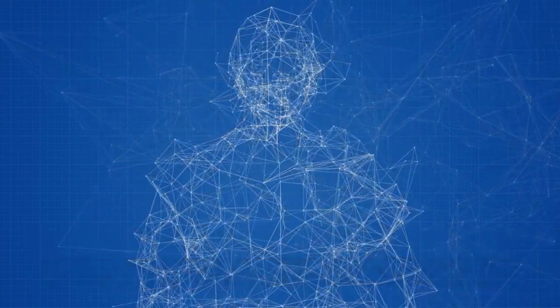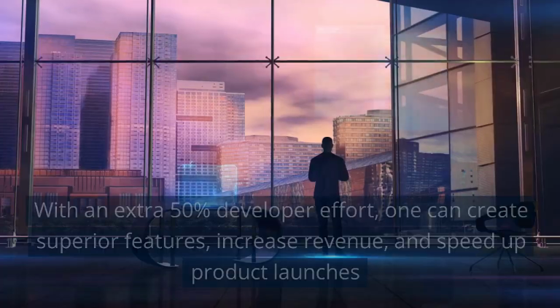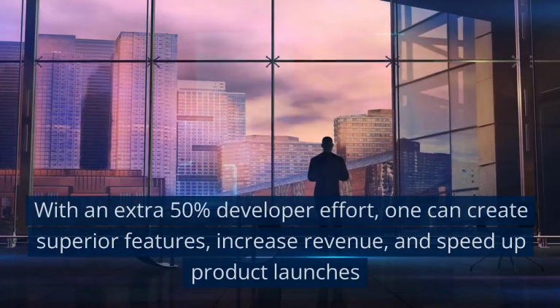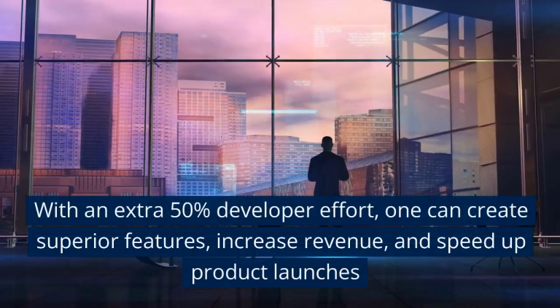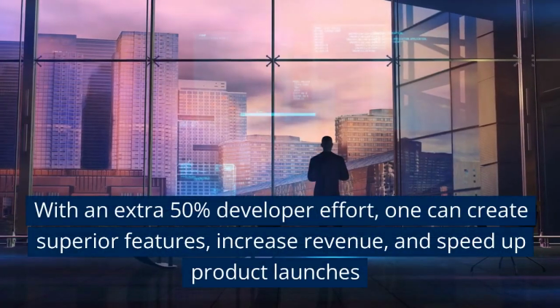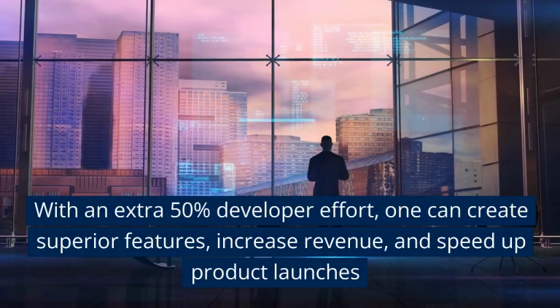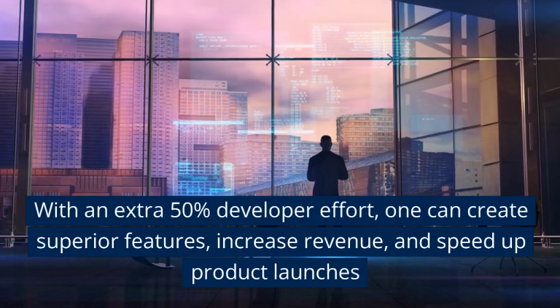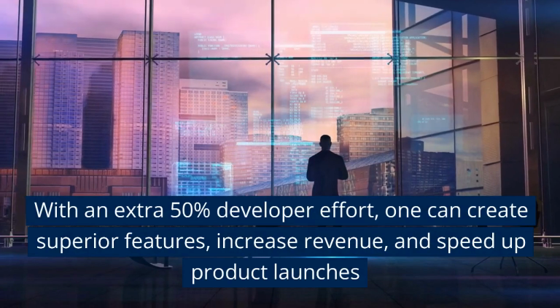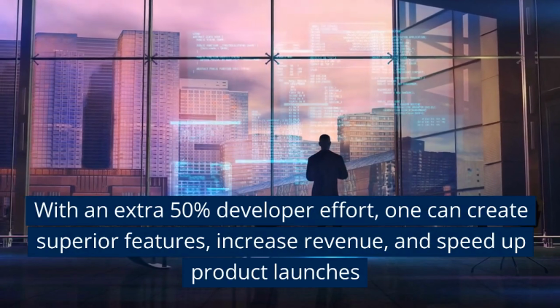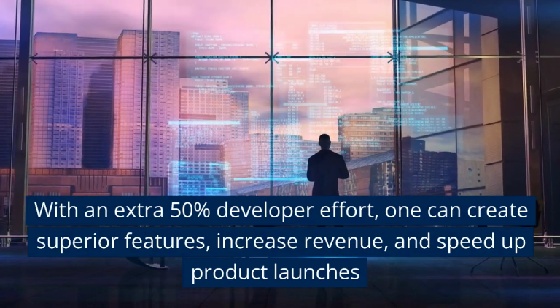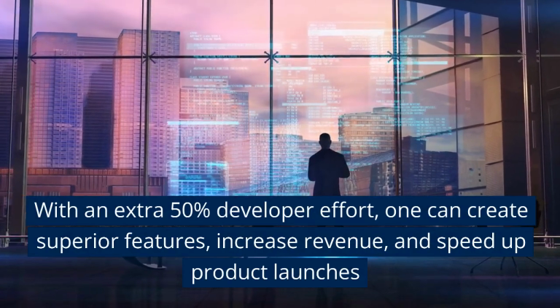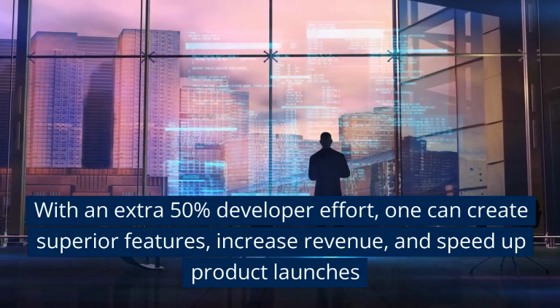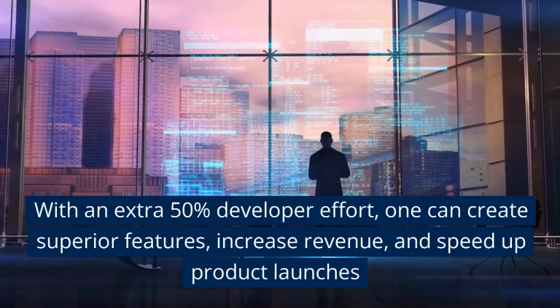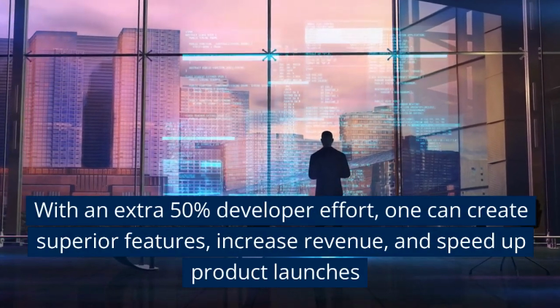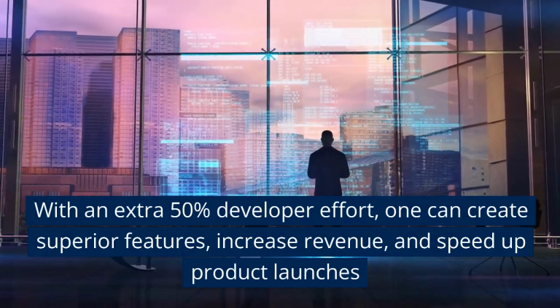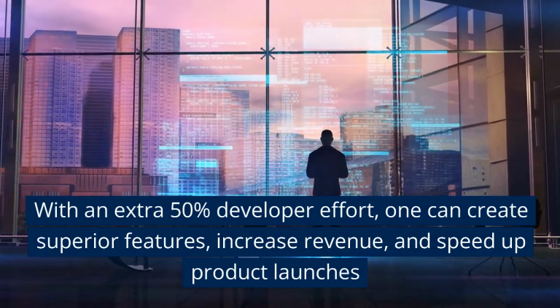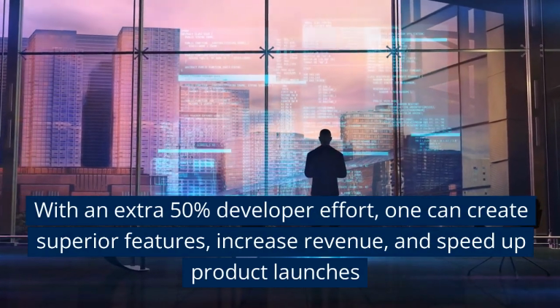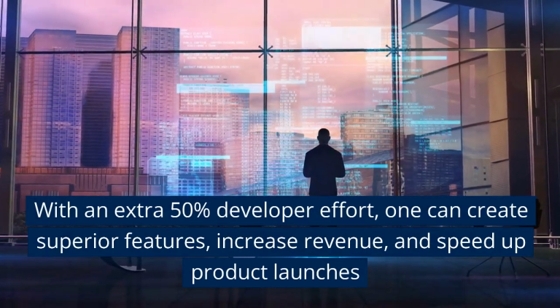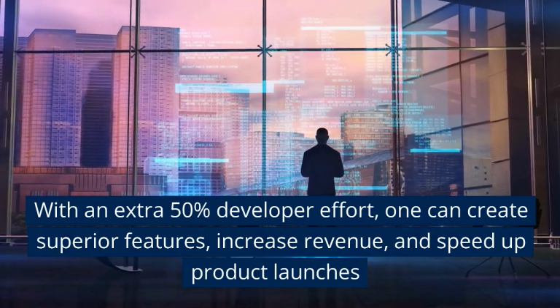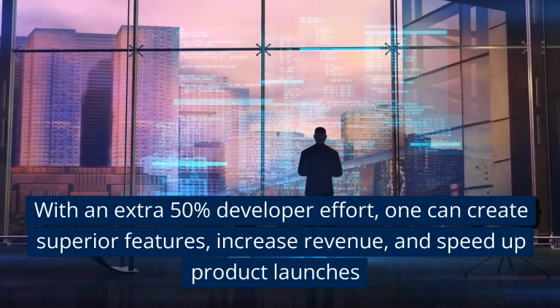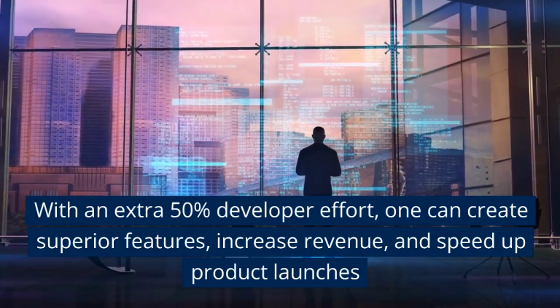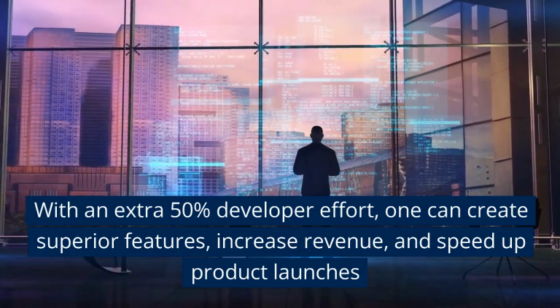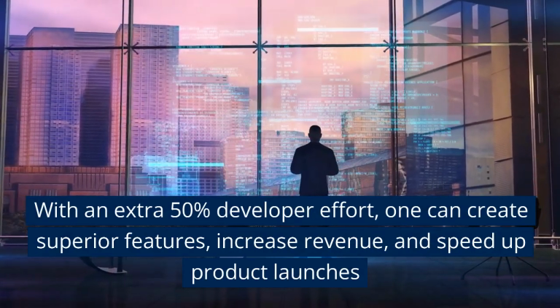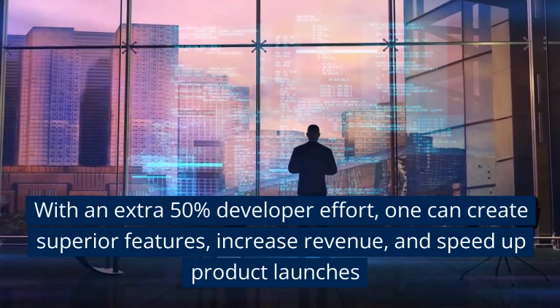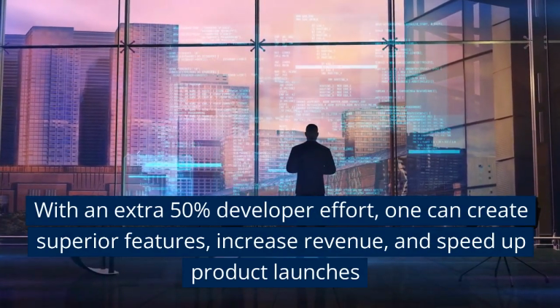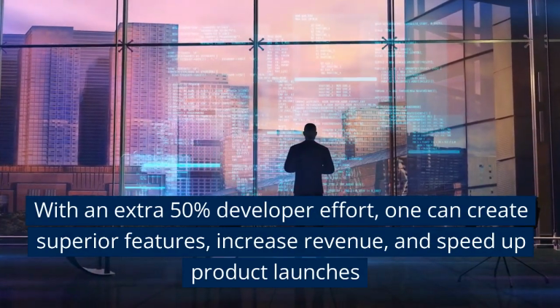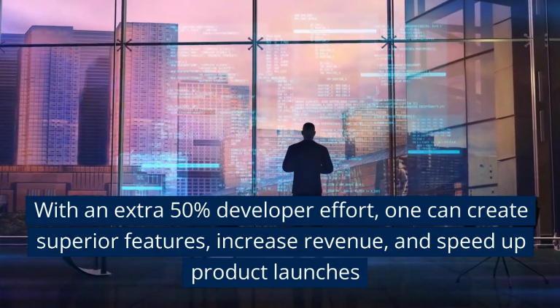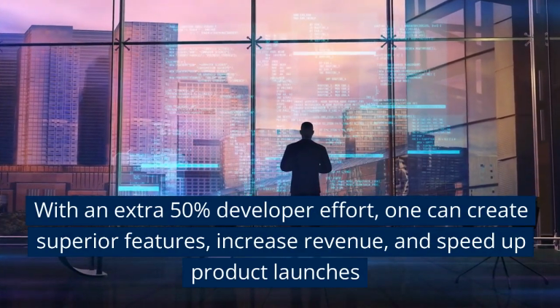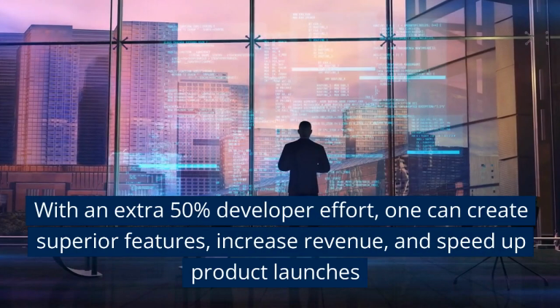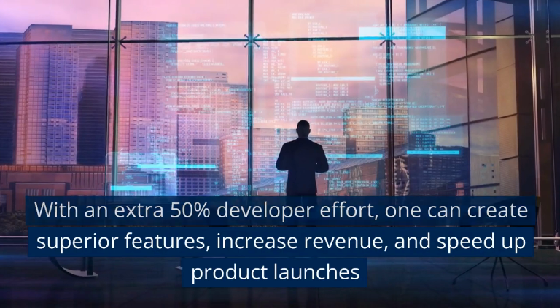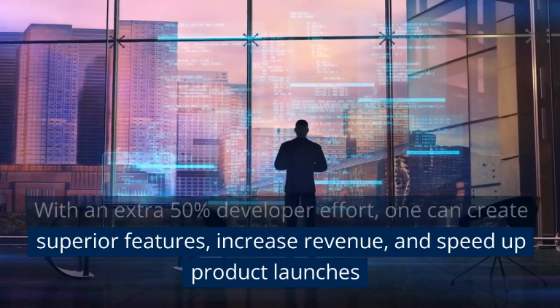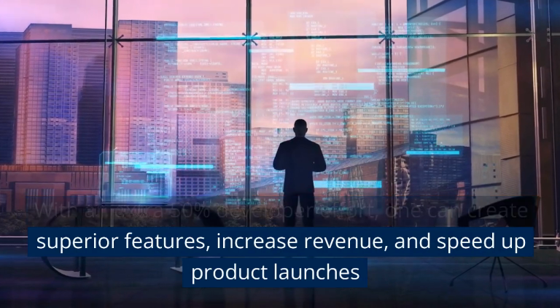With an extra 50% developer effort, one can create superior features, increase revenue, and speed up product launches.